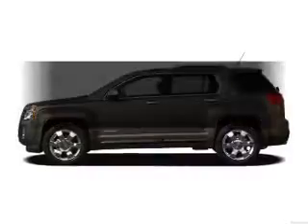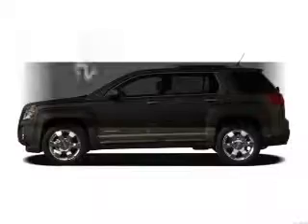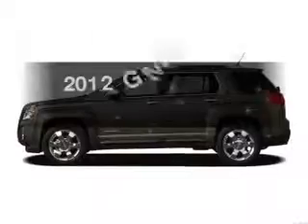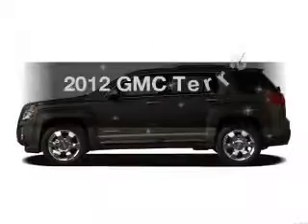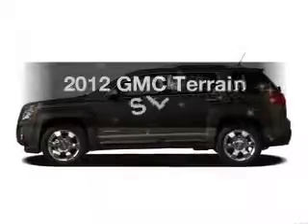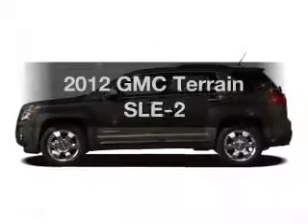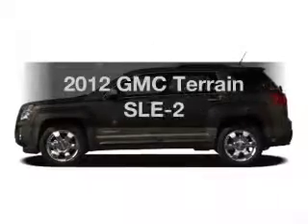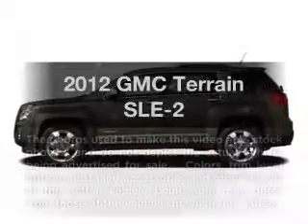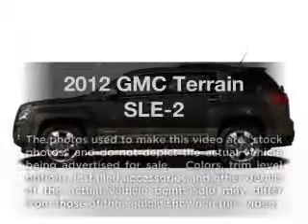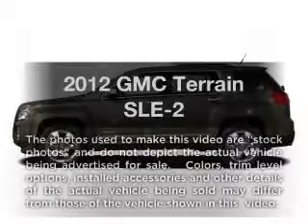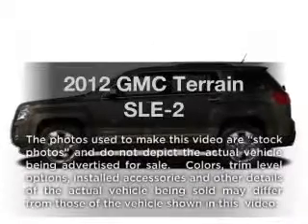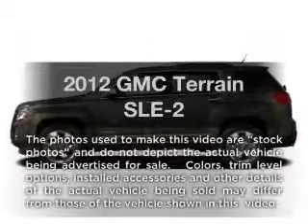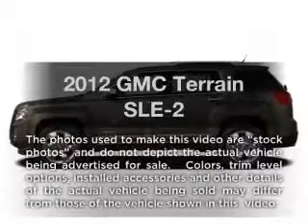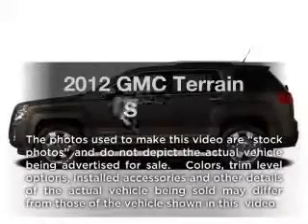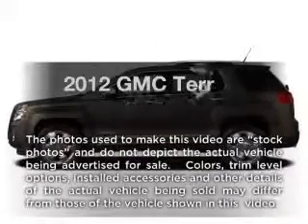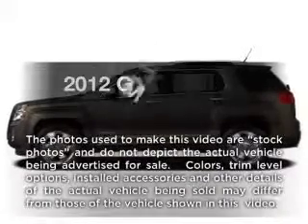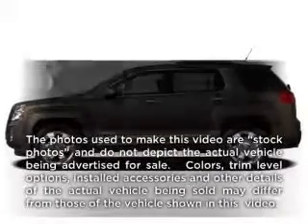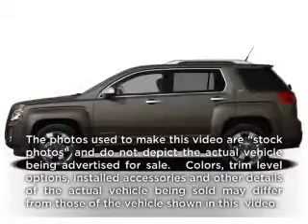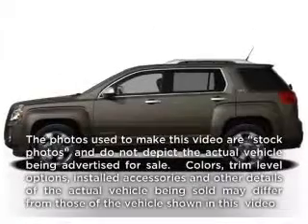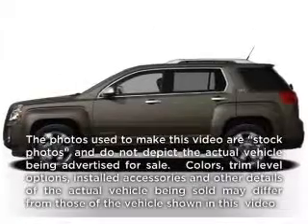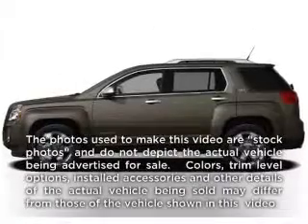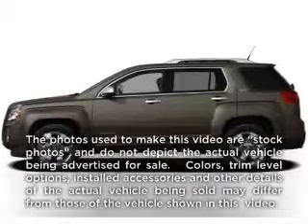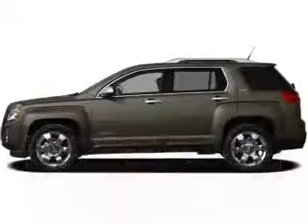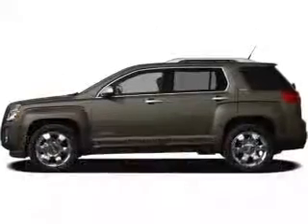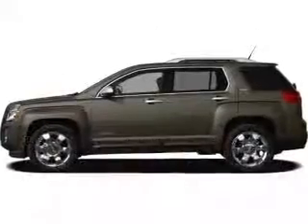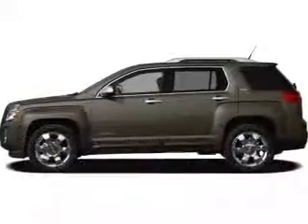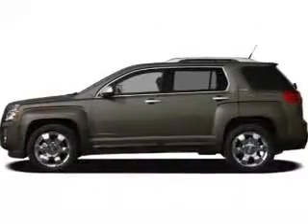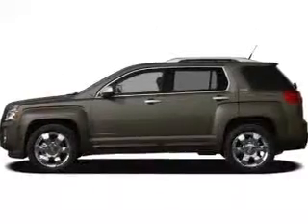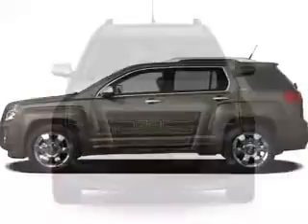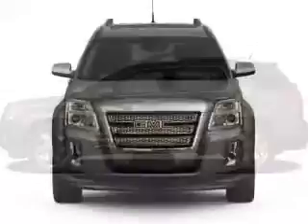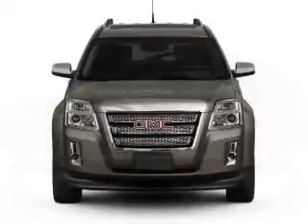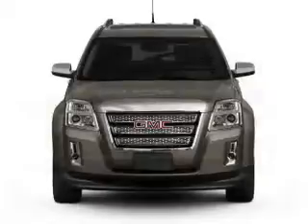Imagine yourself in this 2012 GMC Terrain. This is the set of wheels you've been looking for.